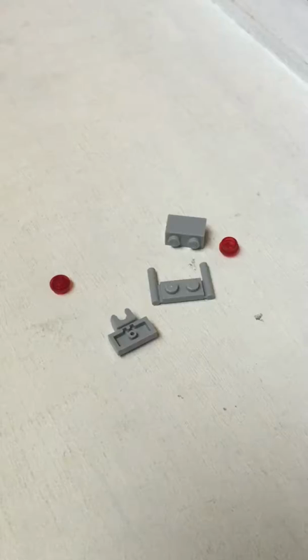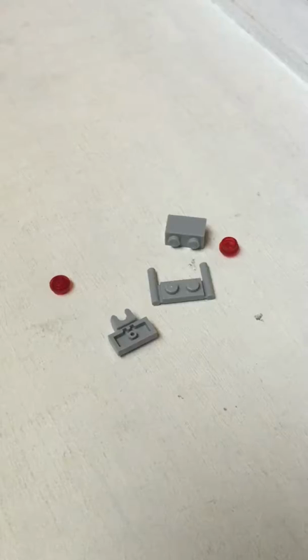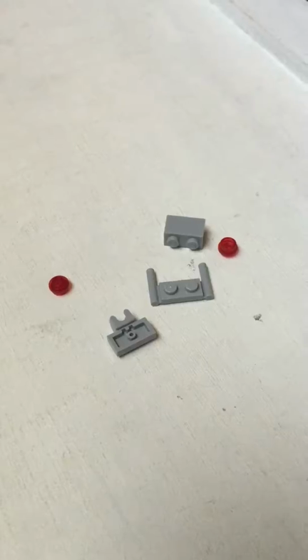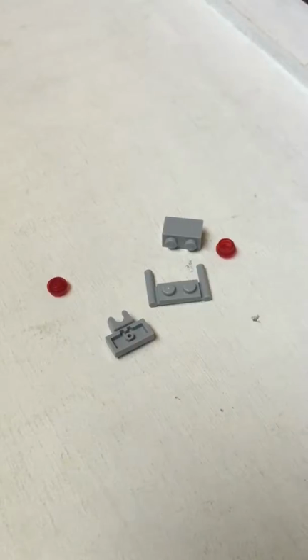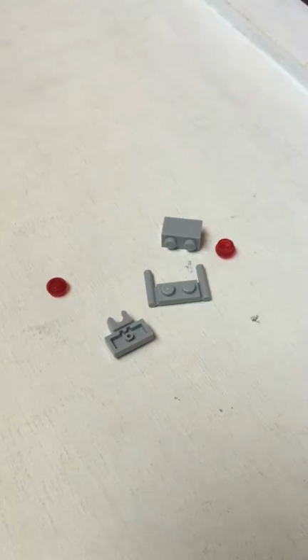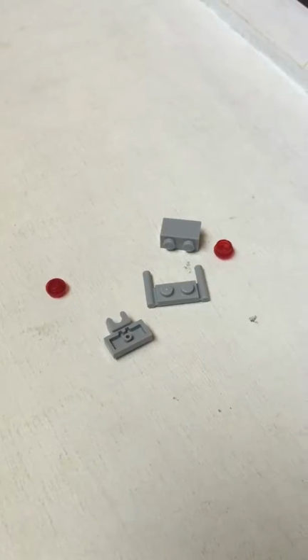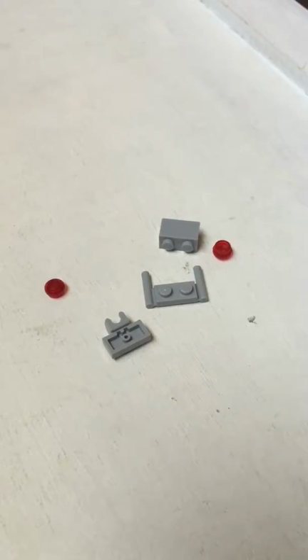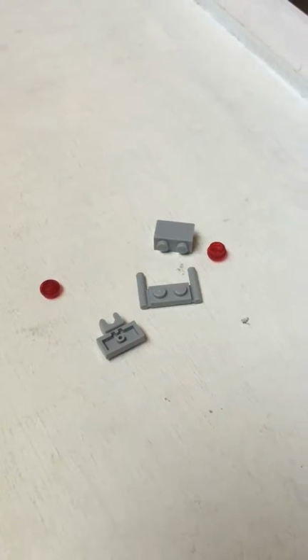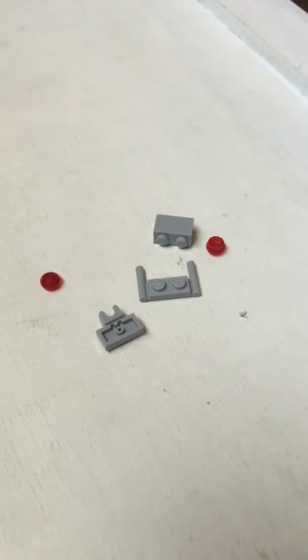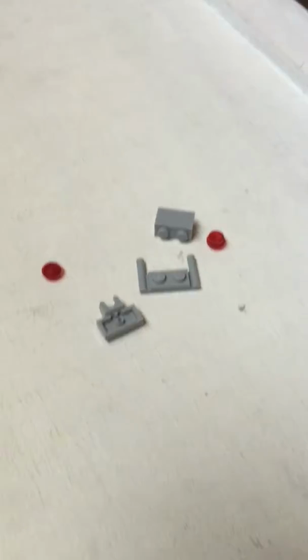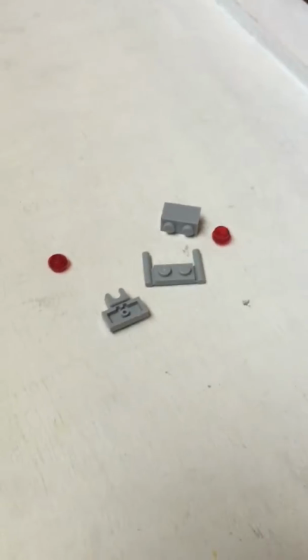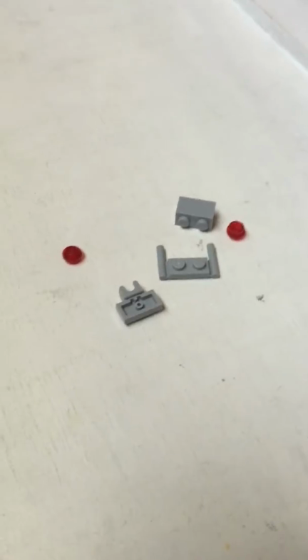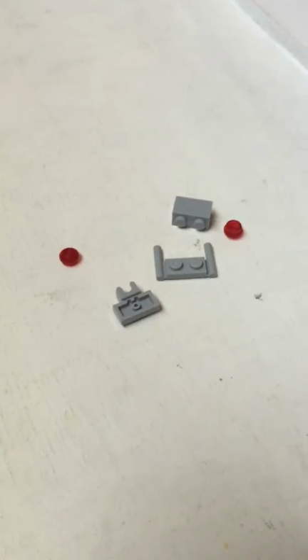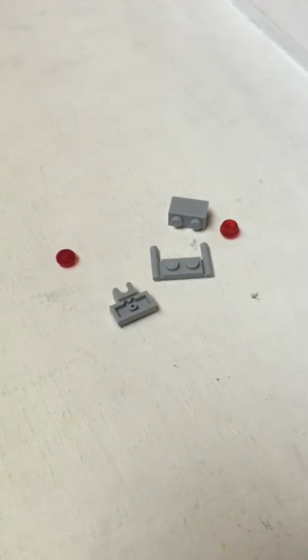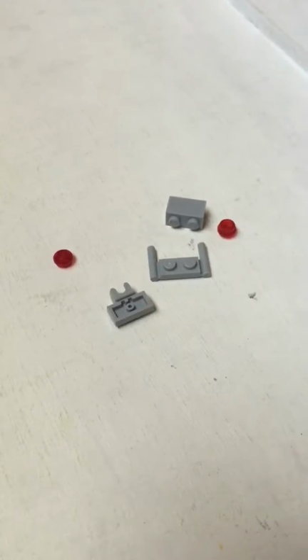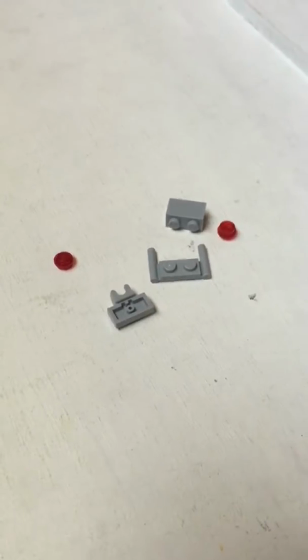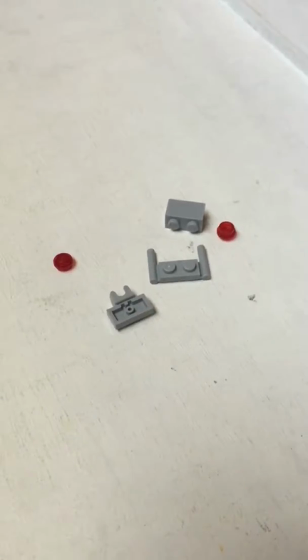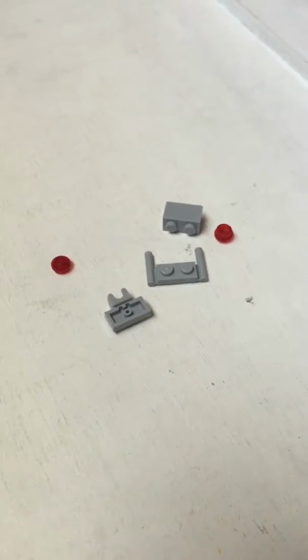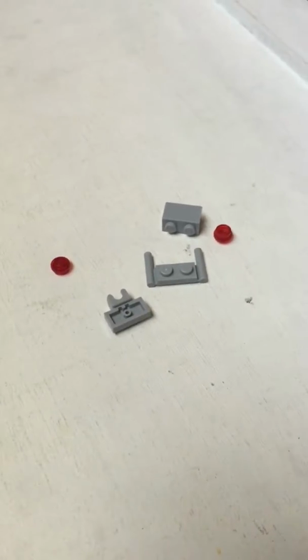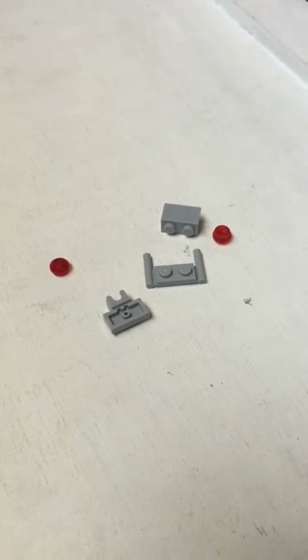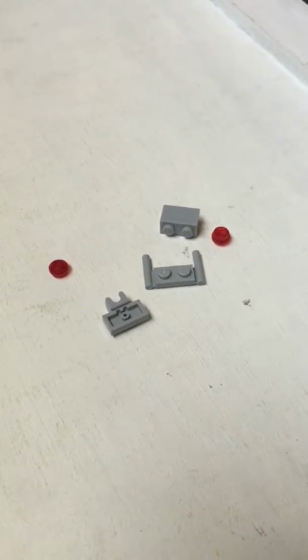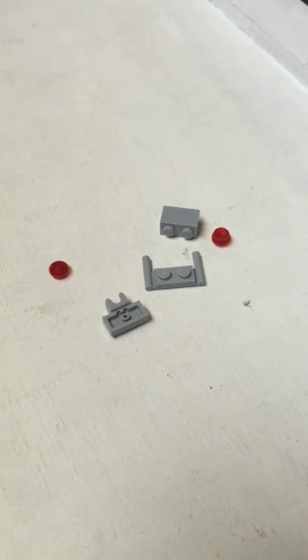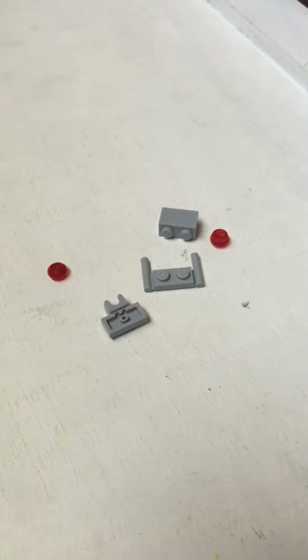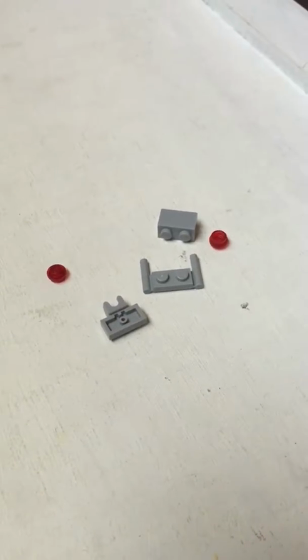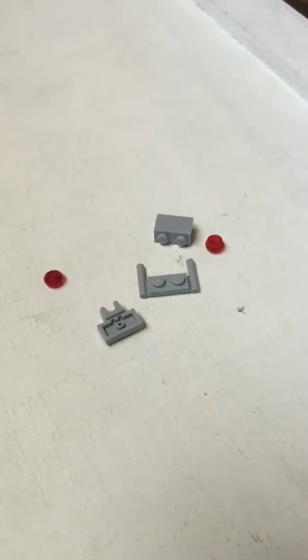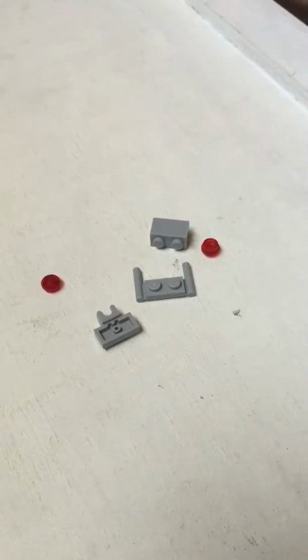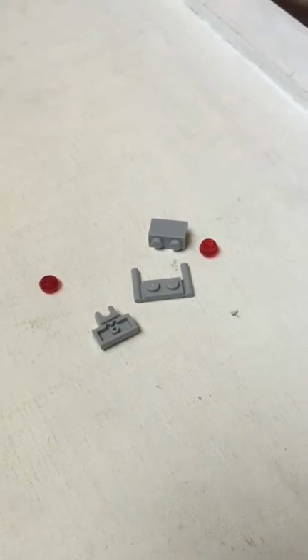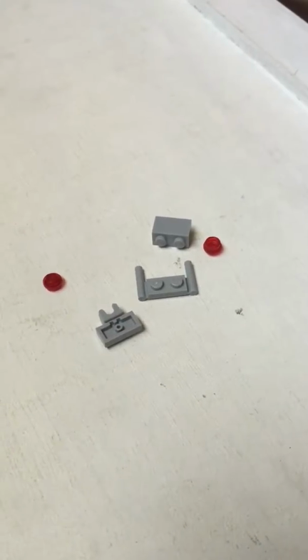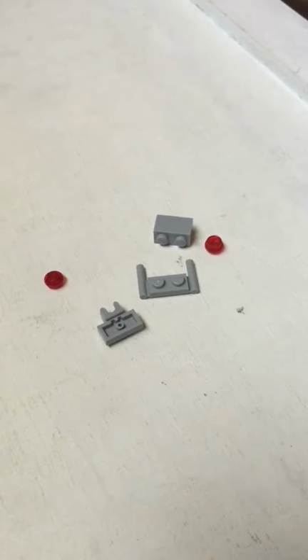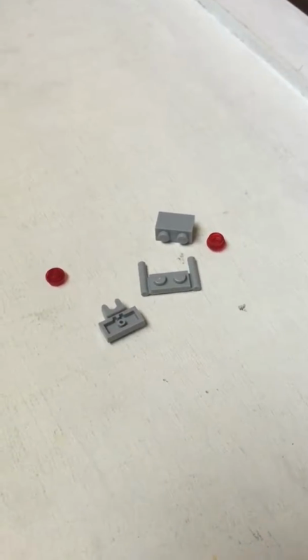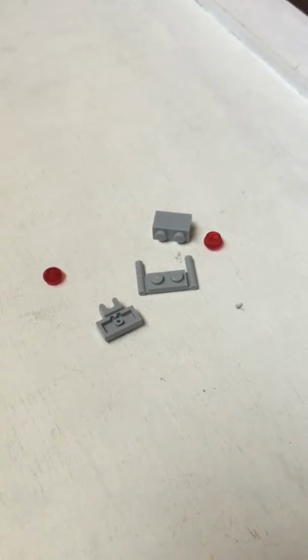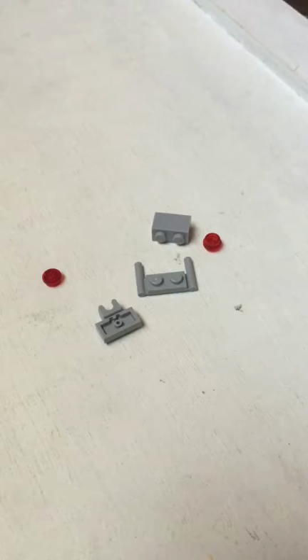Hey everybody, I'm going to show you how to make a mini jetpack.